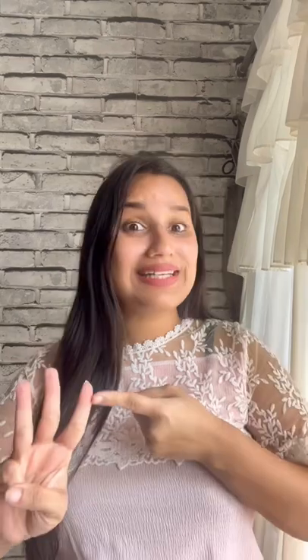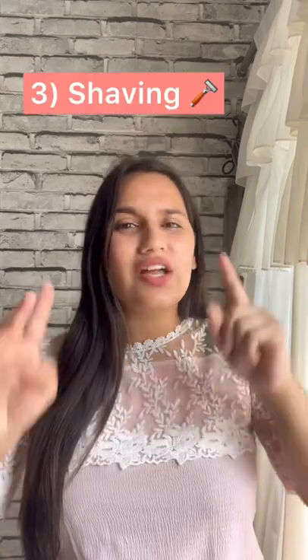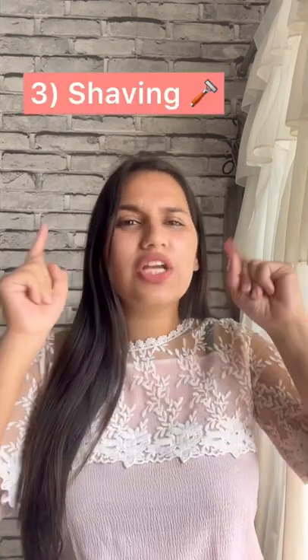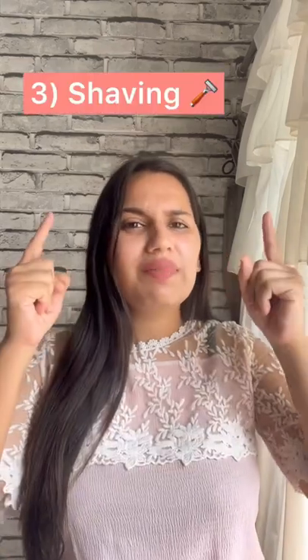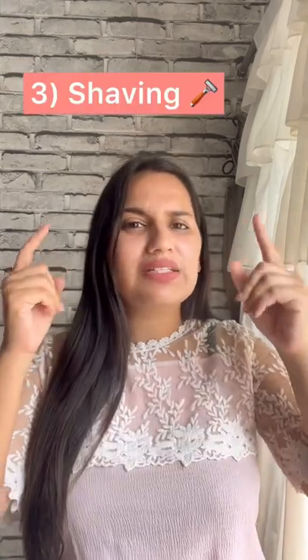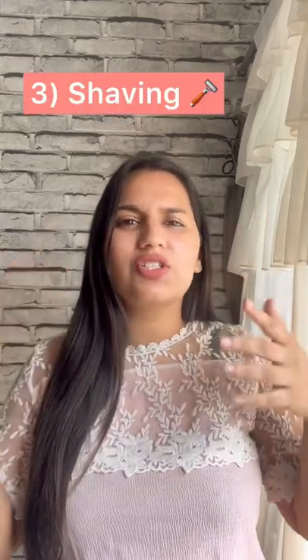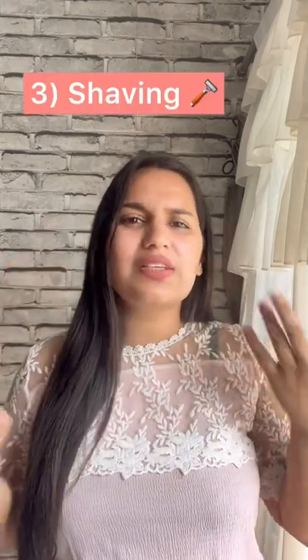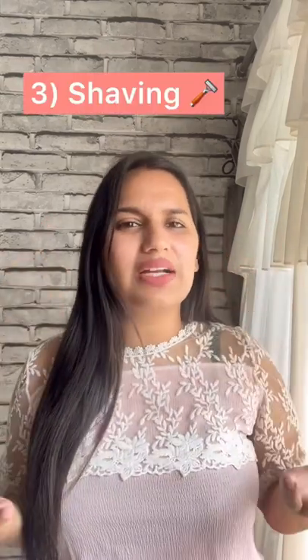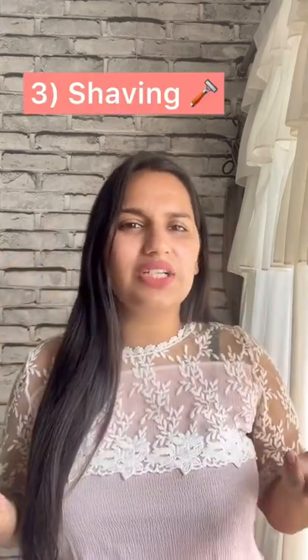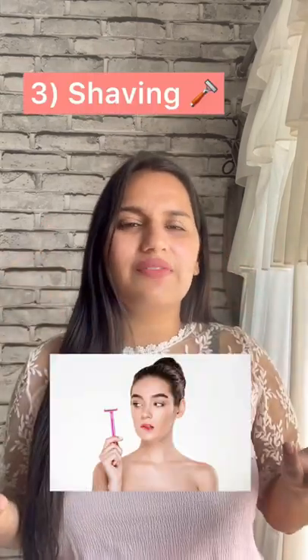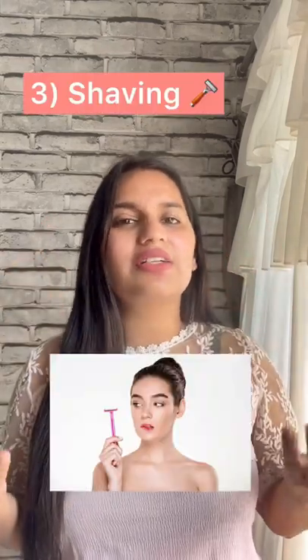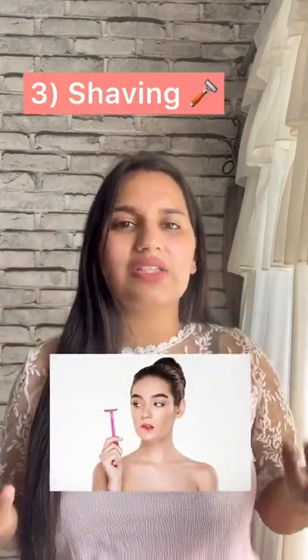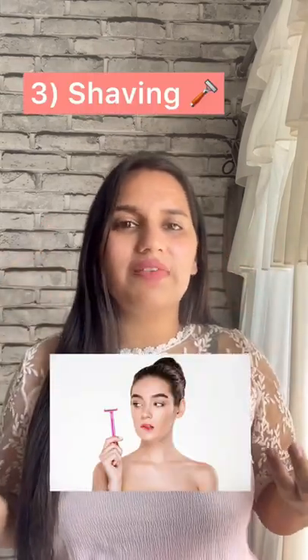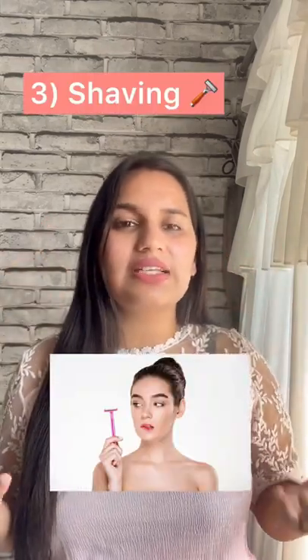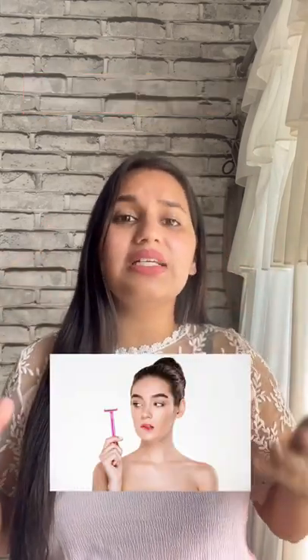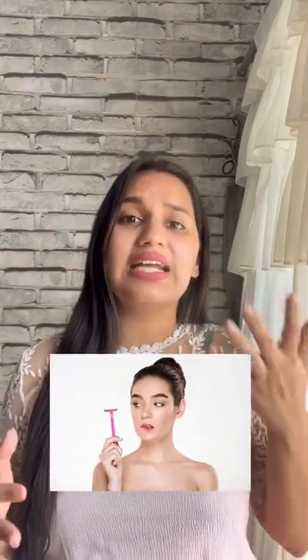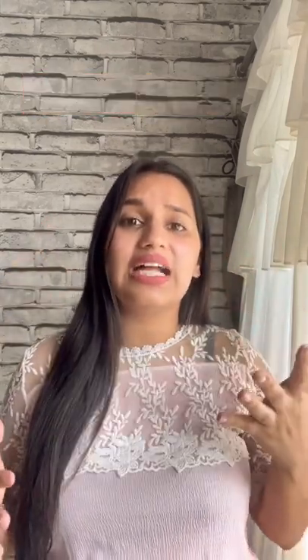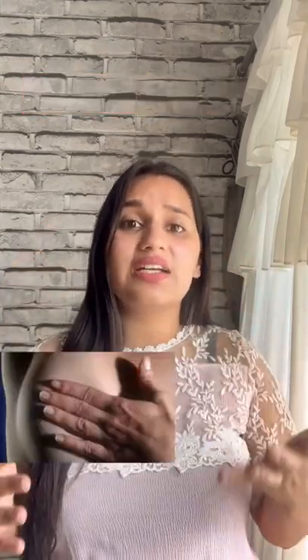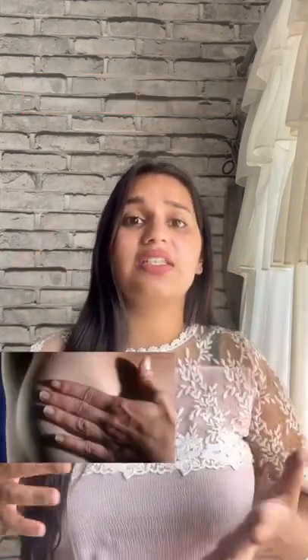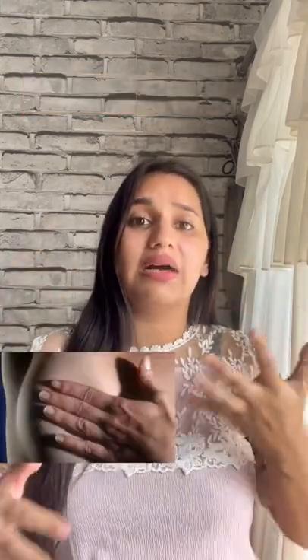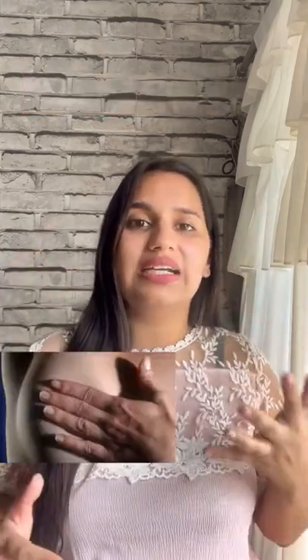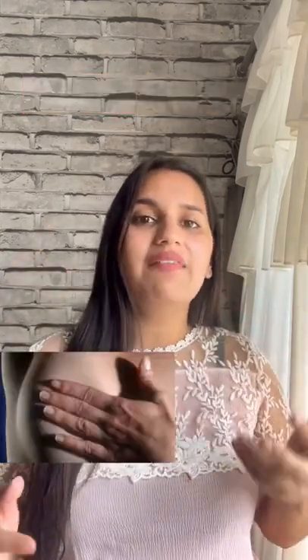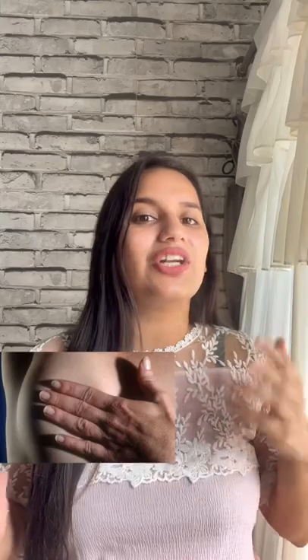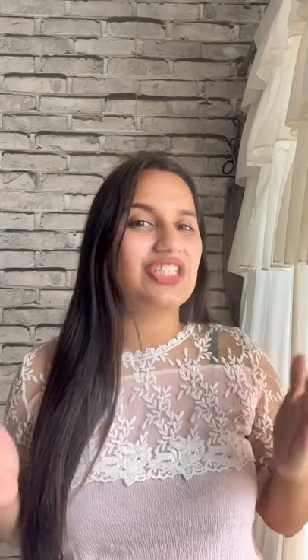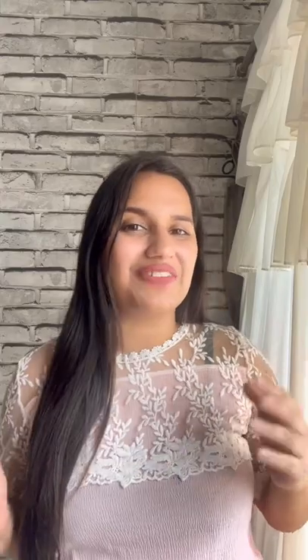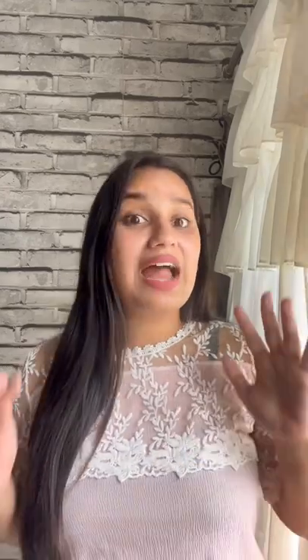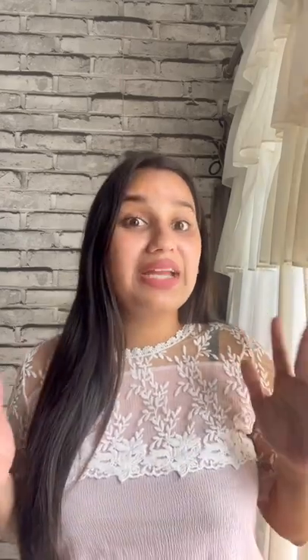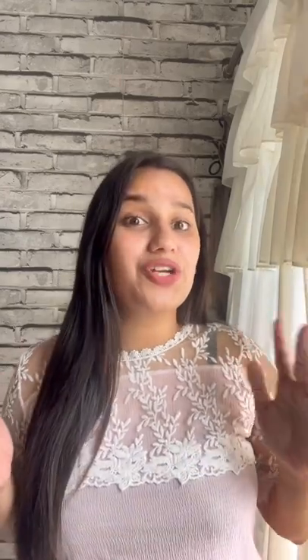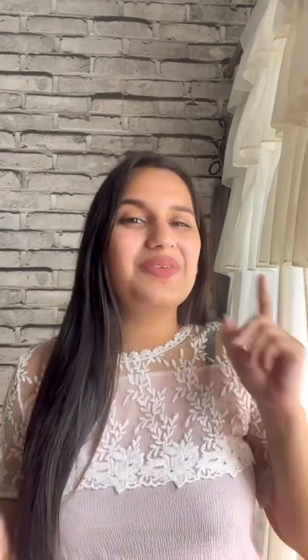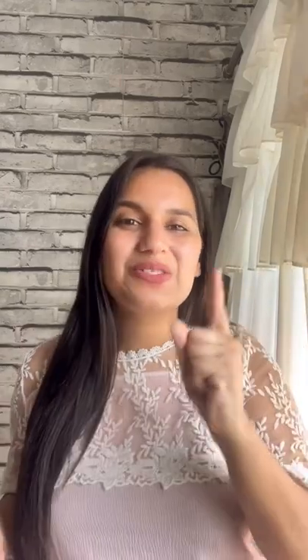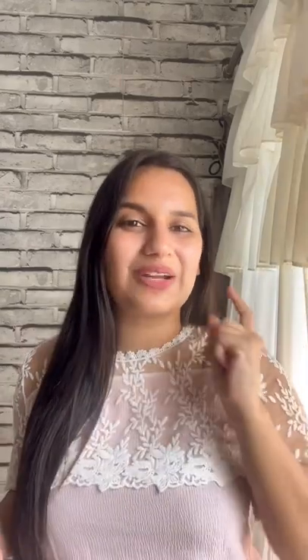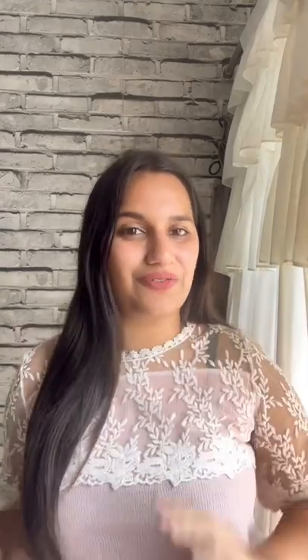You can also shave it, the same way as the rest of the area. You just need to use one hand when you are shaving, and make sure to be super careful.